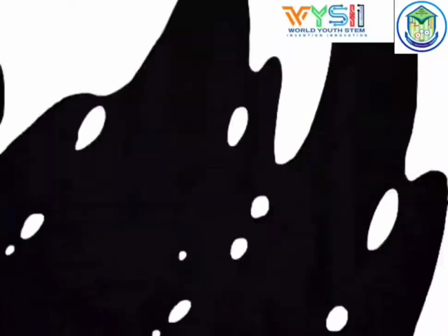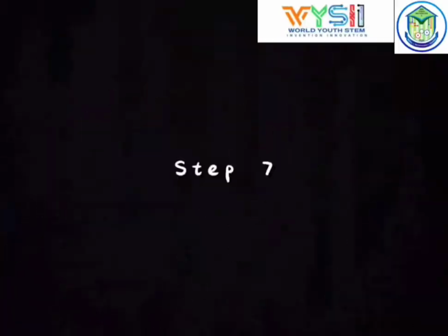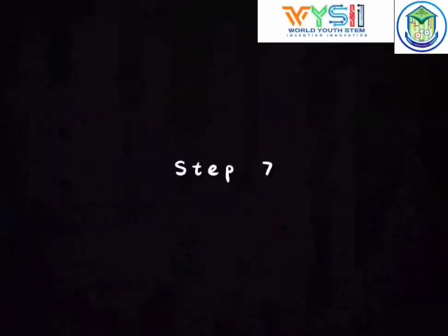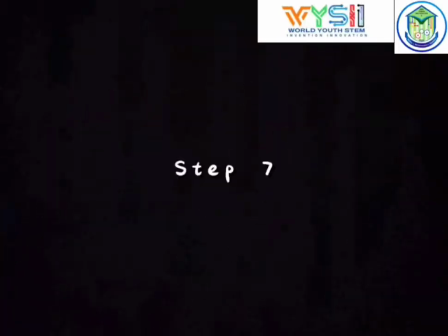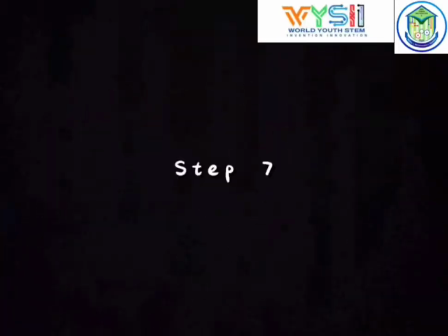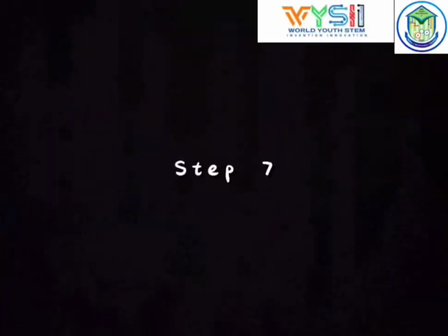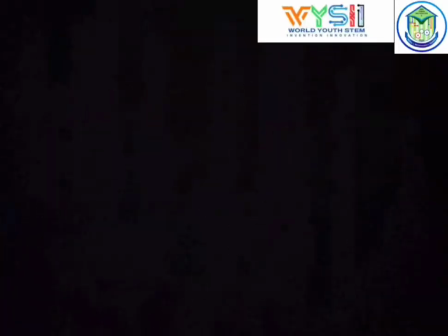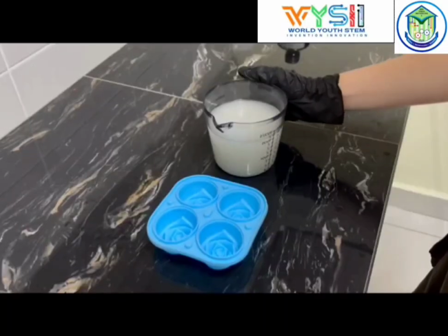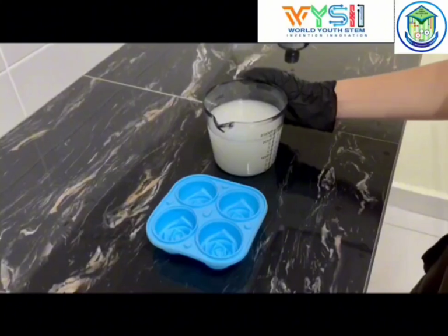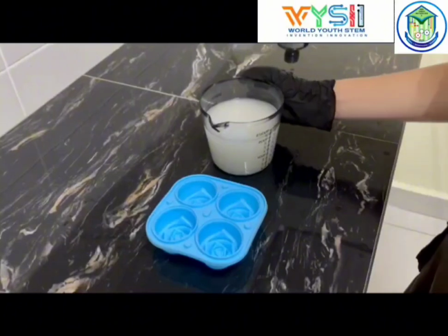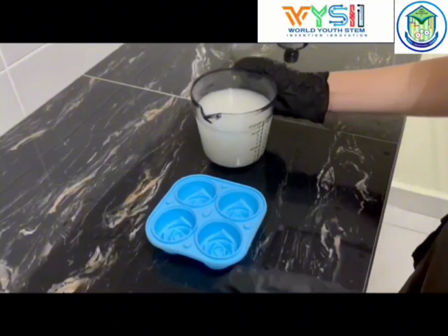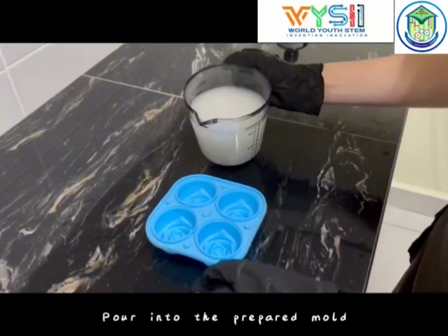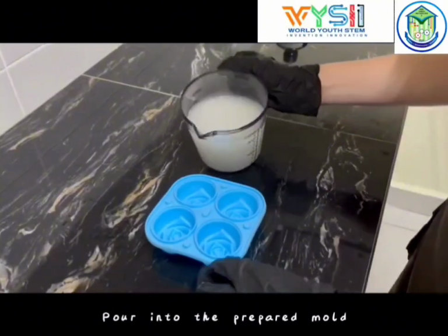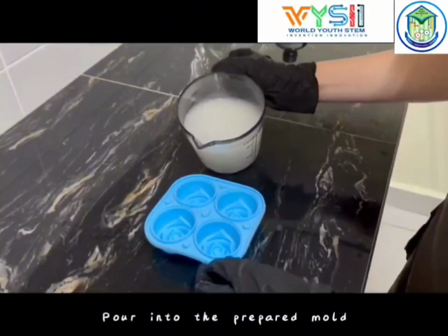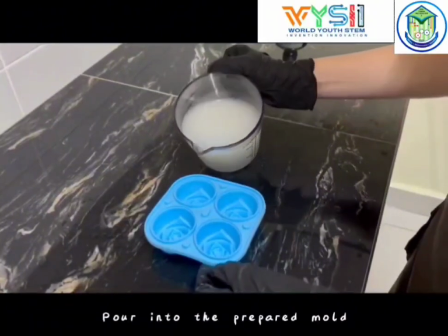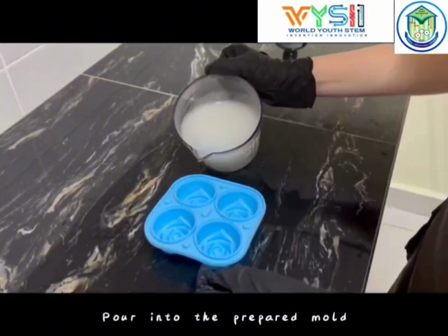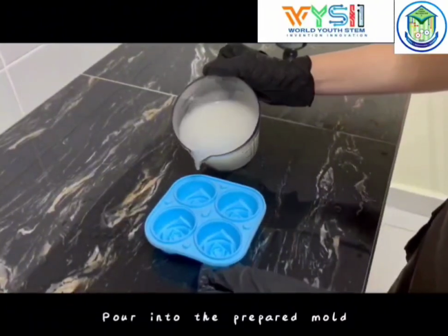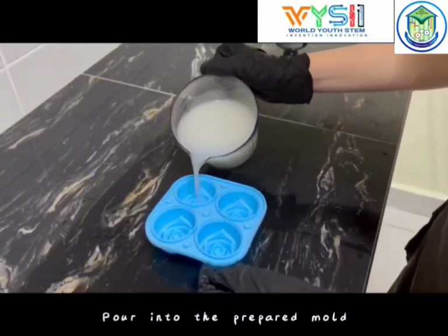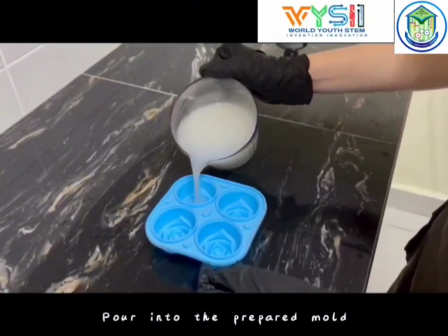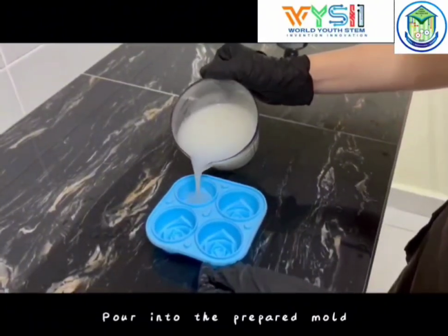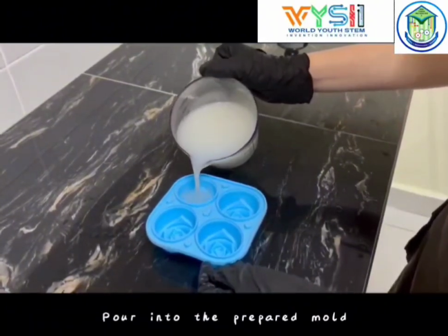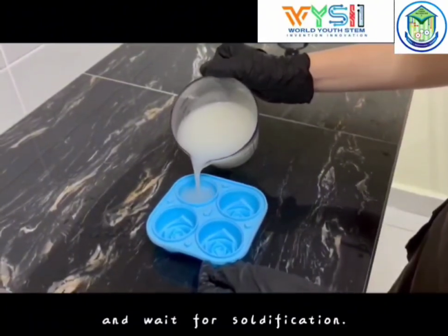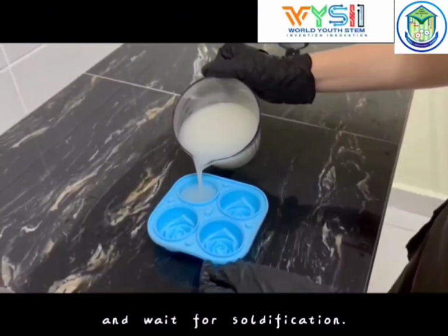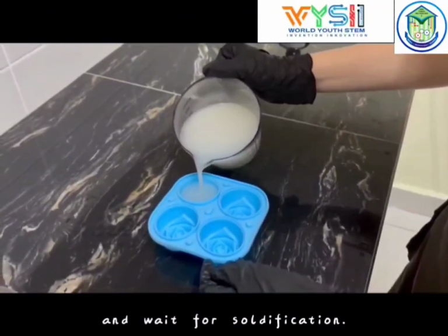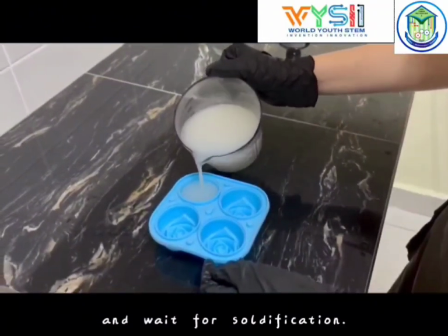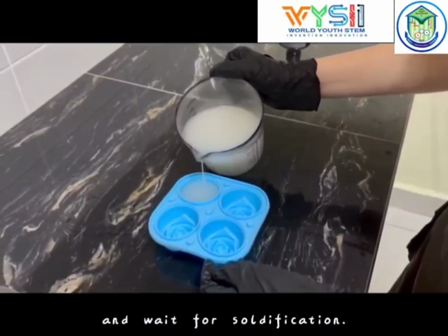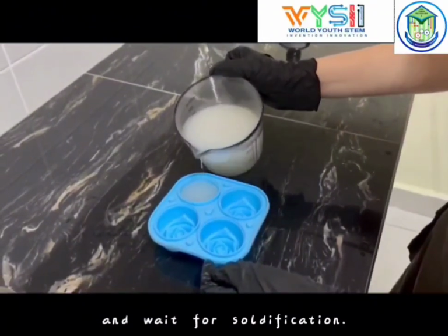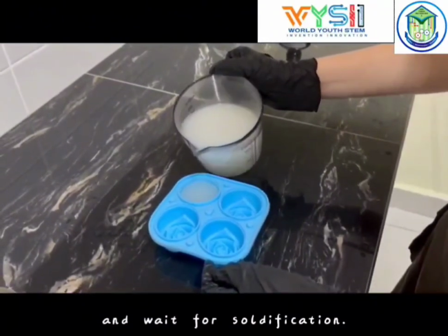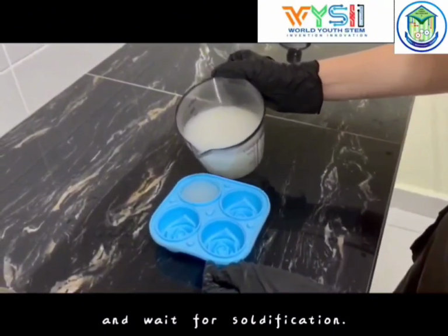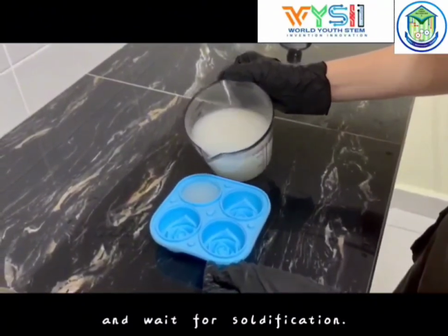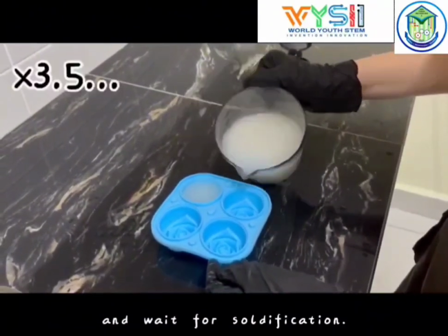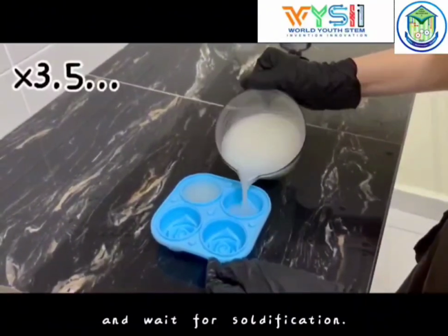Step 7. Pour into the prepared mold and wait for solidification.